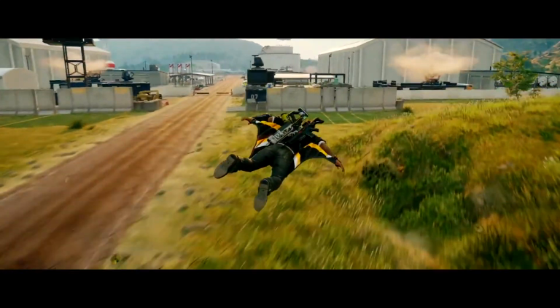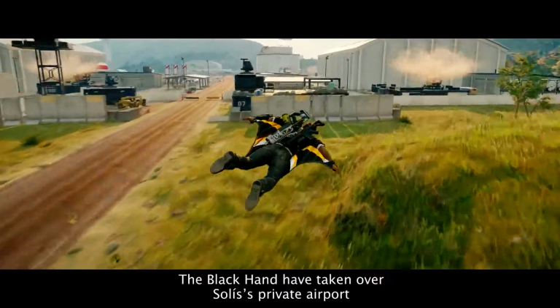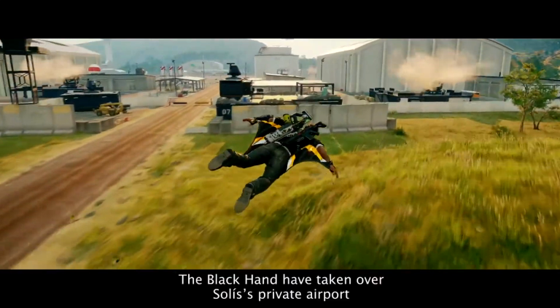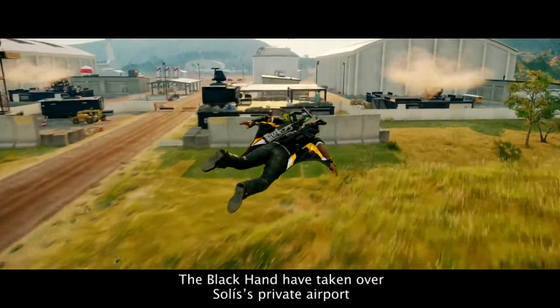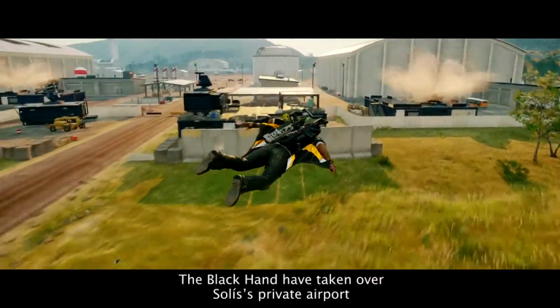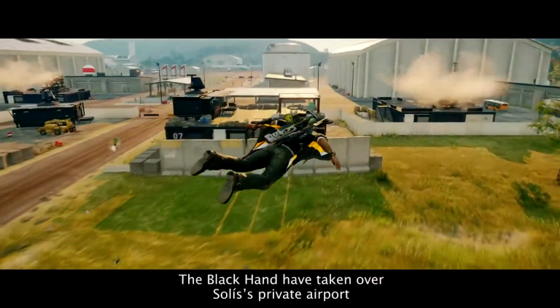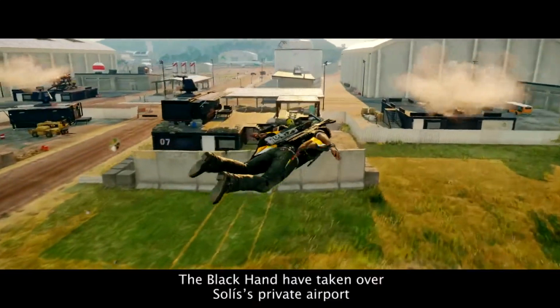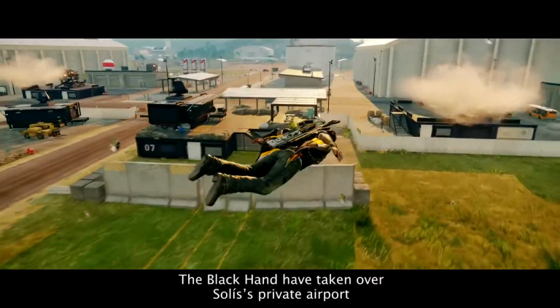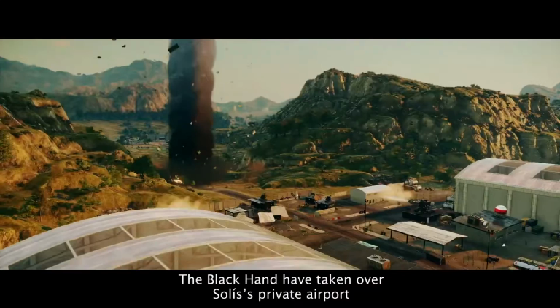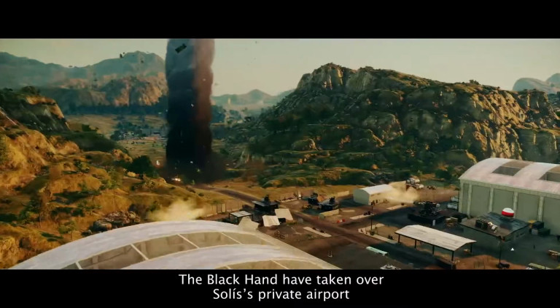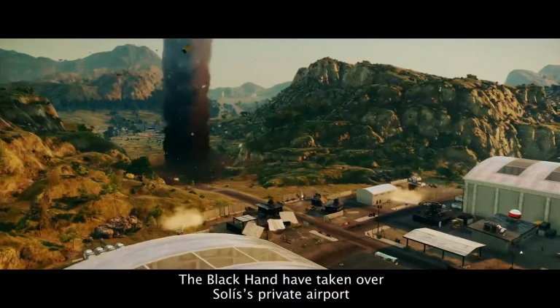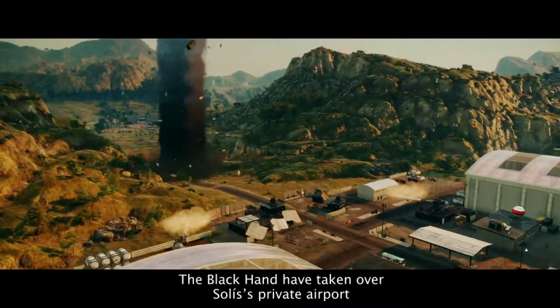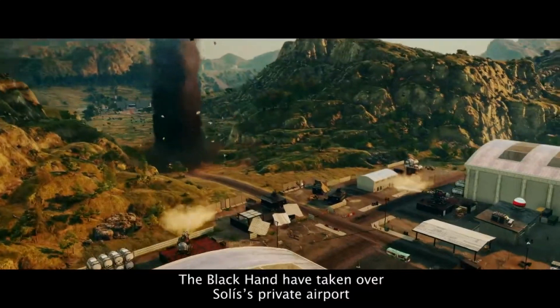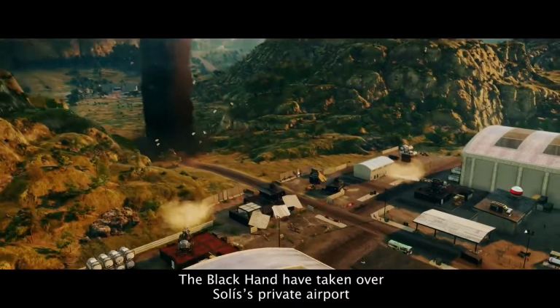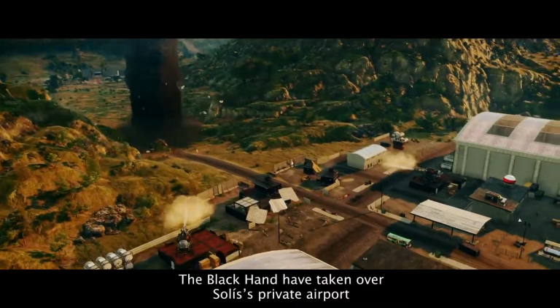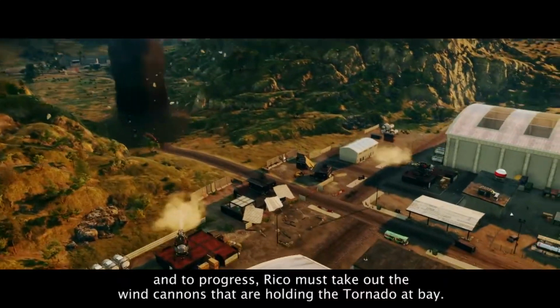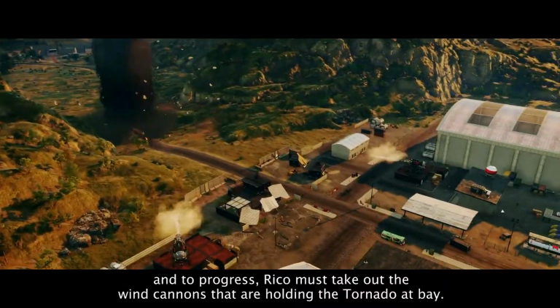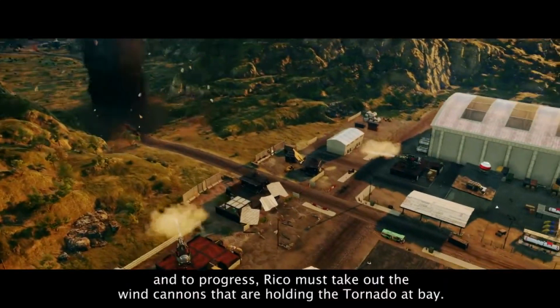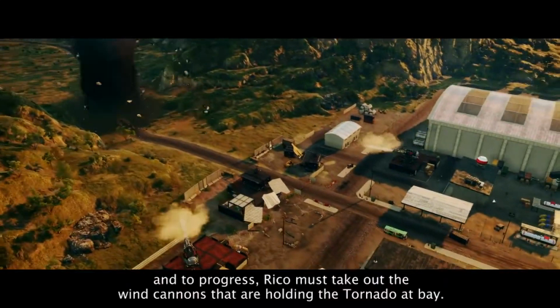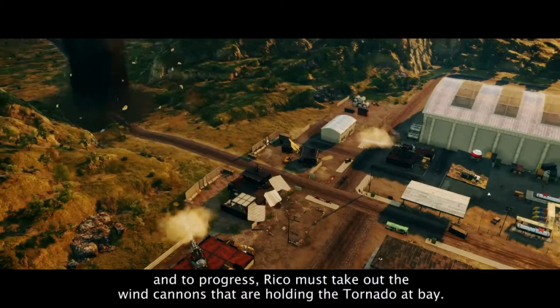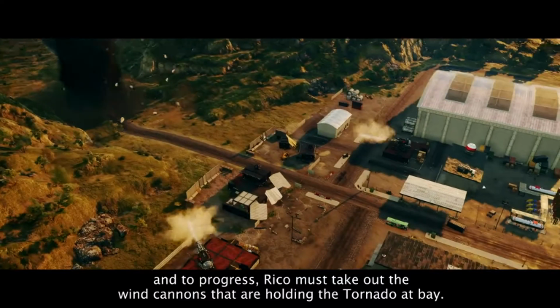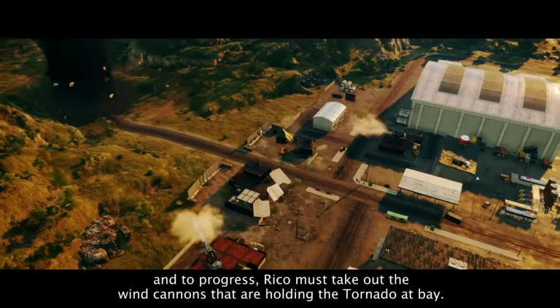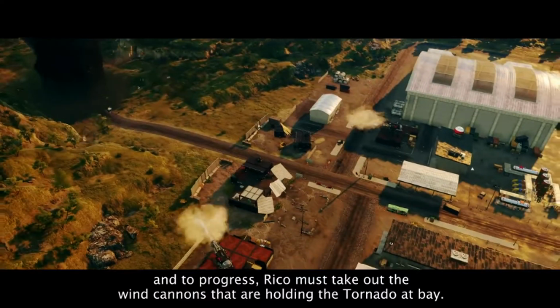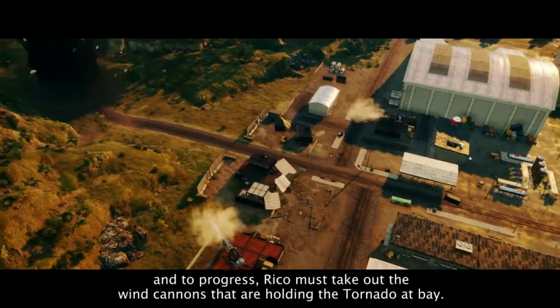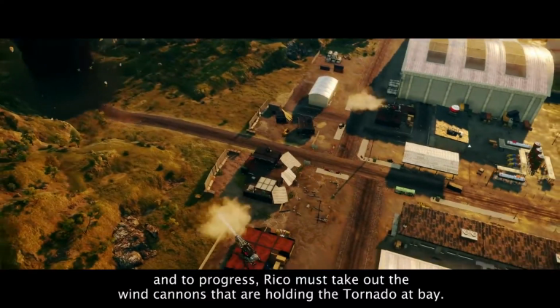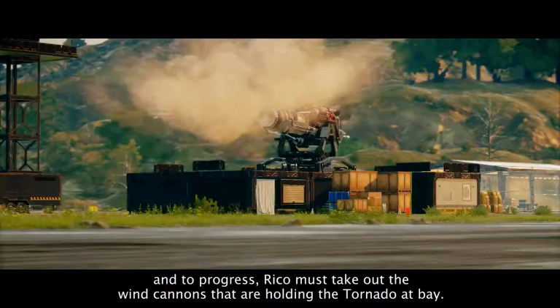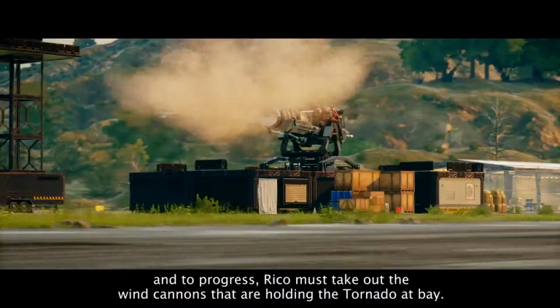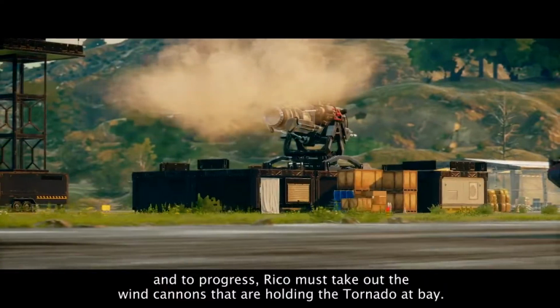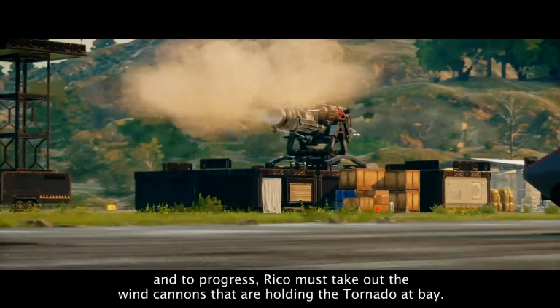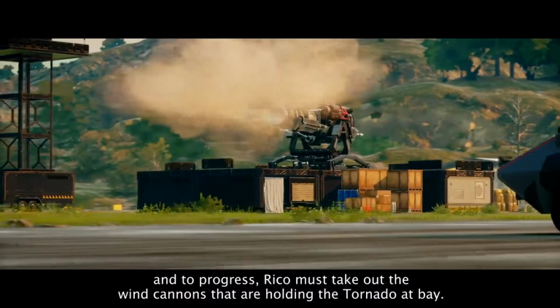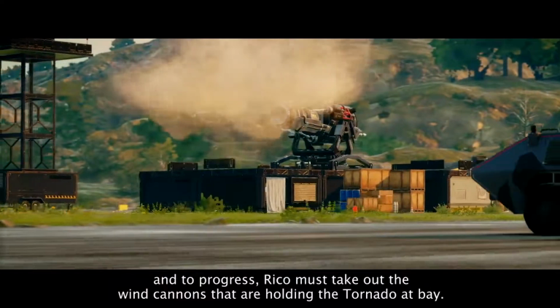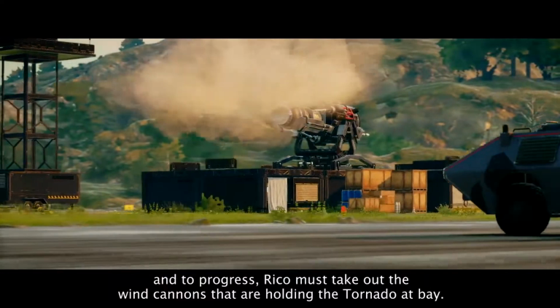The Black Hand have taken over Solis' private airport, and to progress Rico must take out the wind cannons that are holding the tornado at bay.